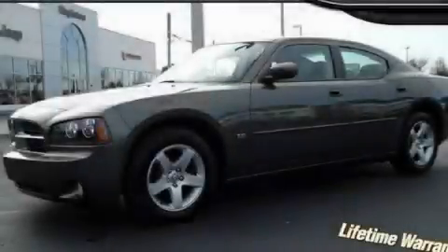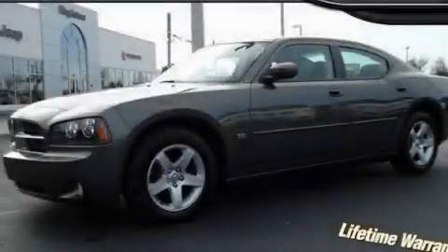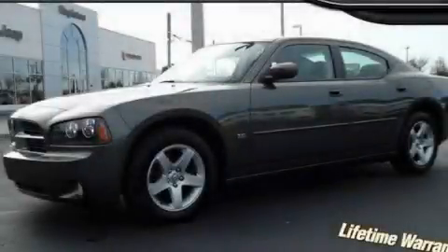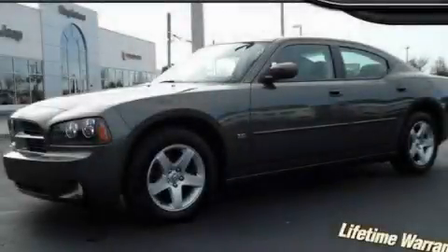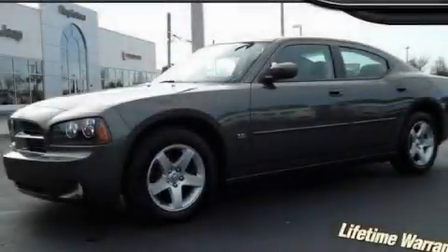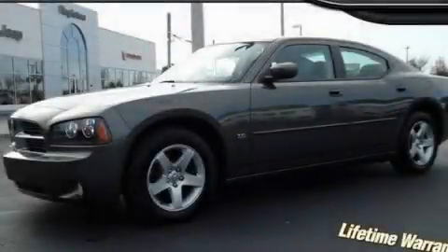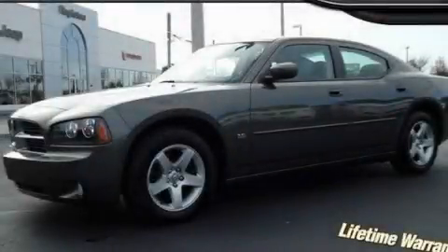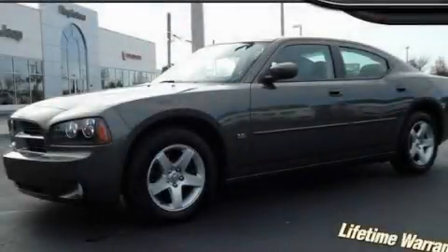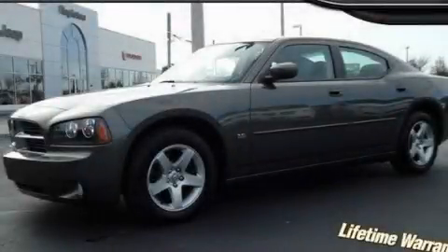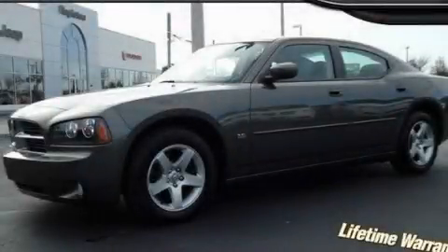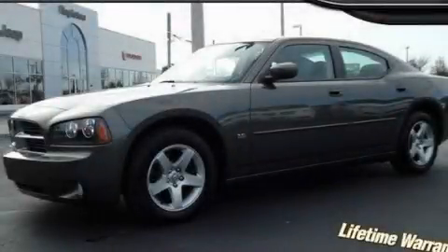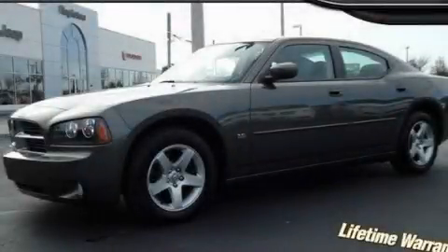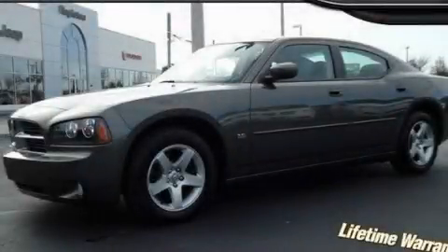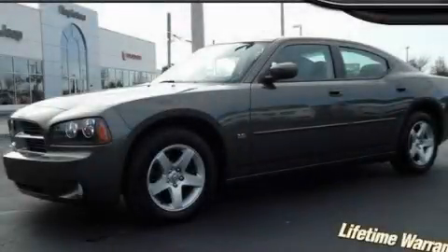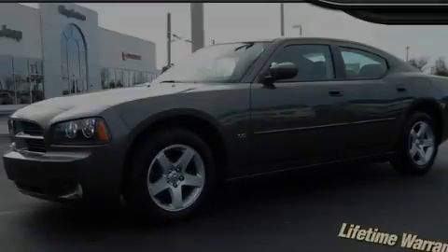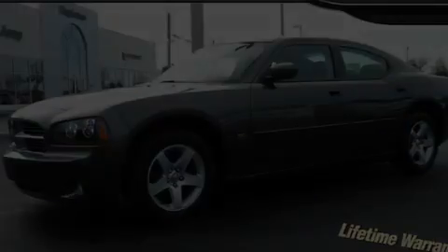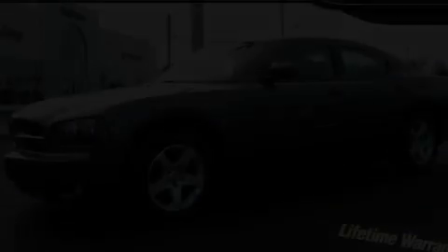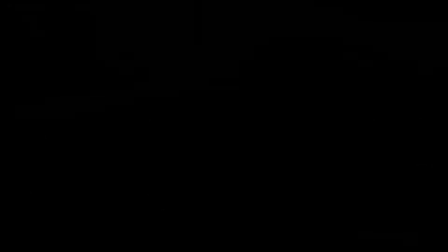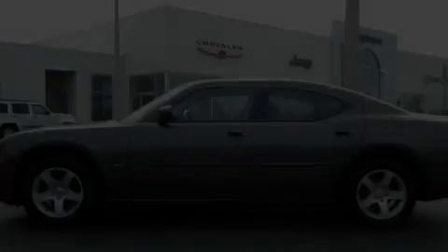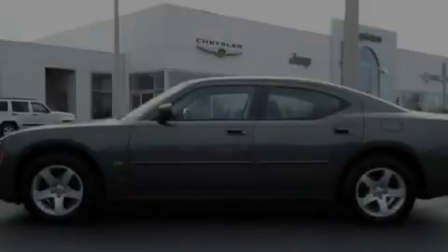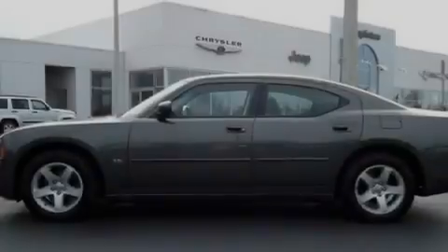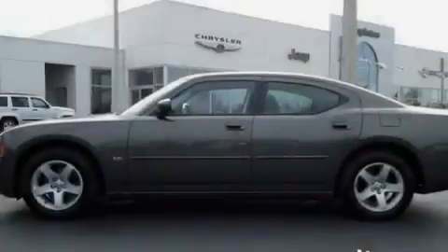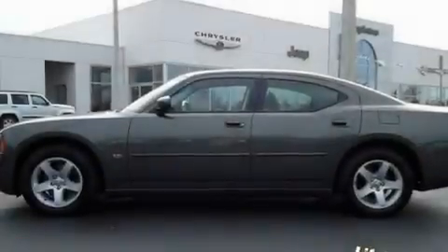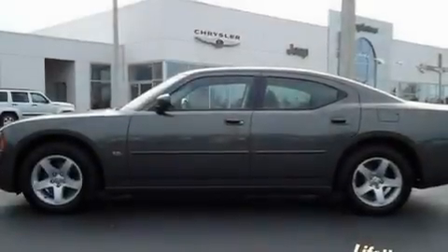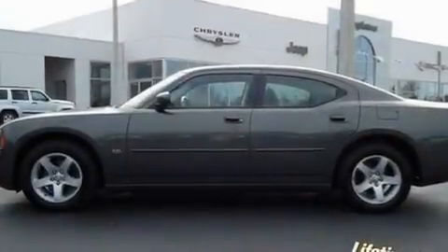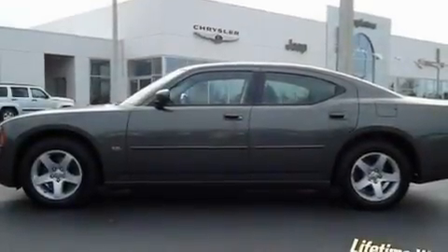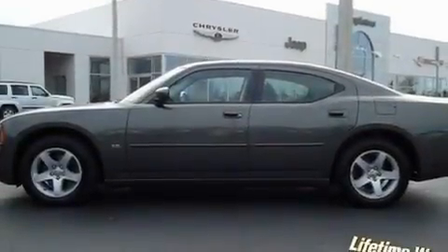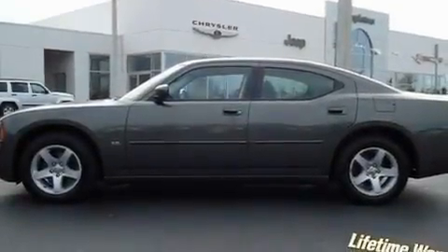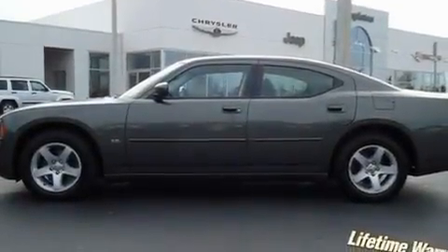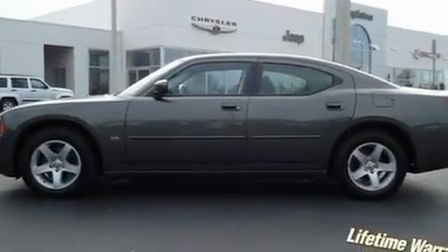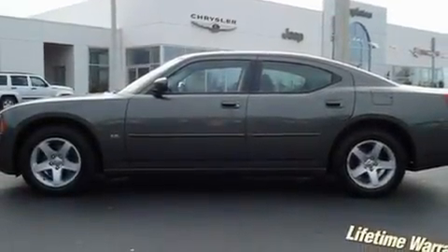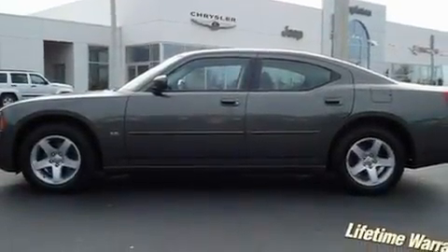This is a 2010 Dodge Charger. It has a 3.5-liter six-cylinder engine and an automatic transmission.